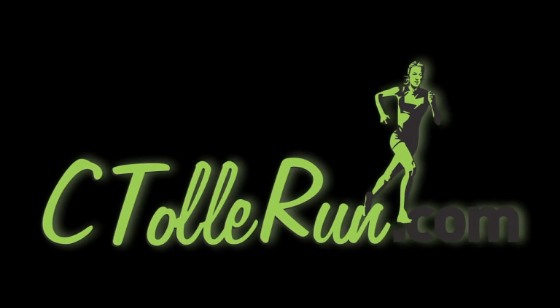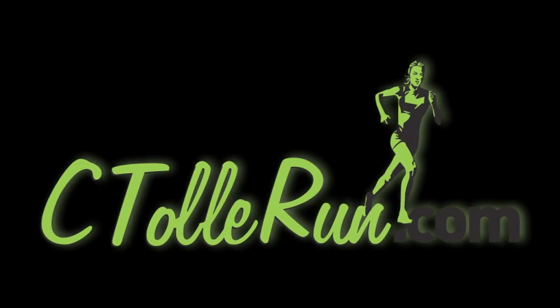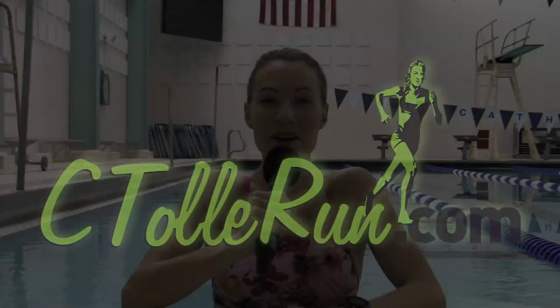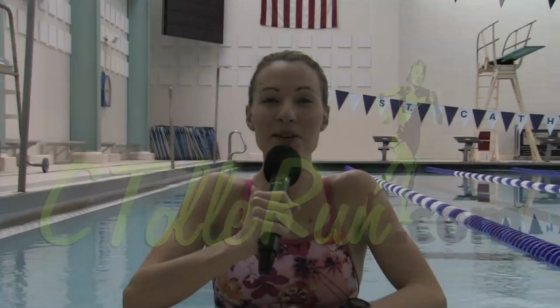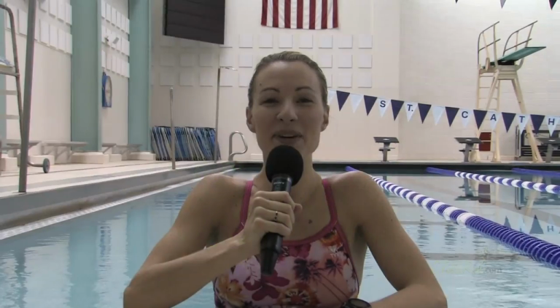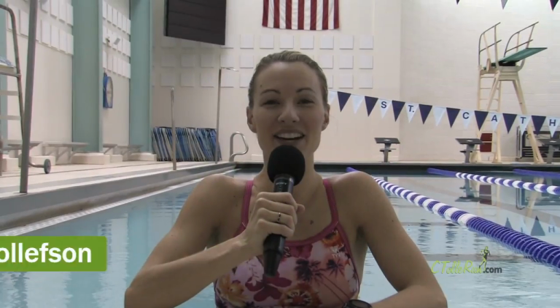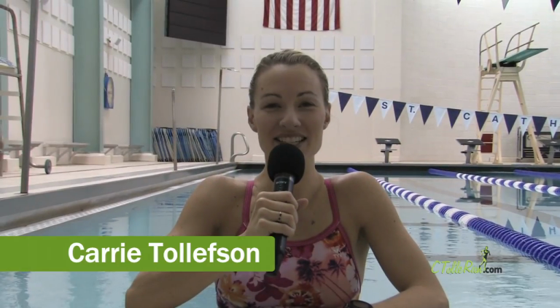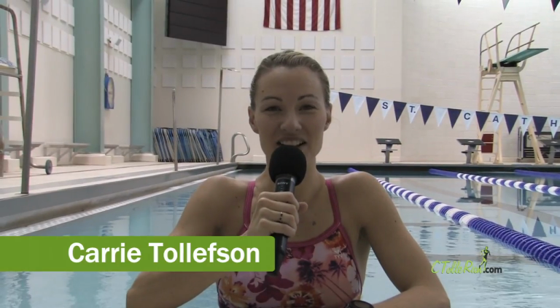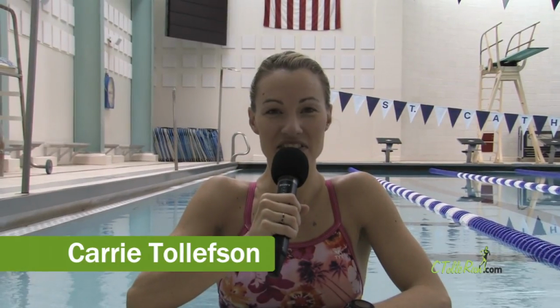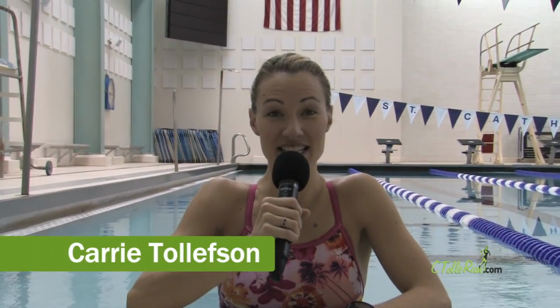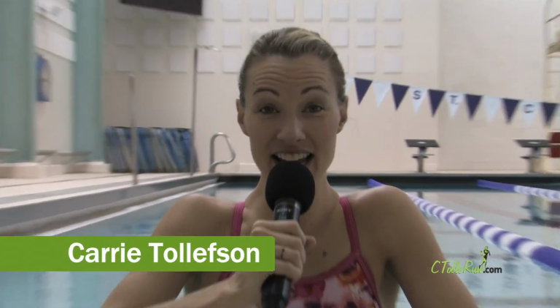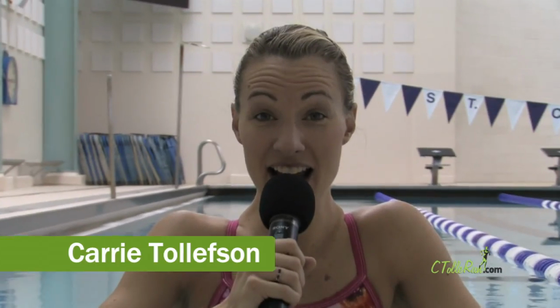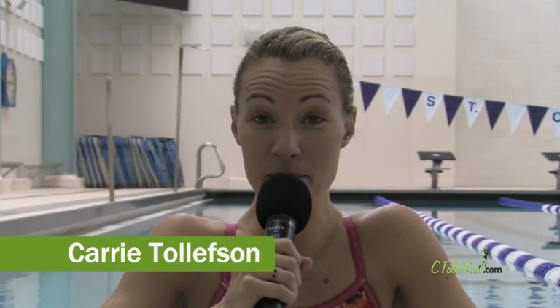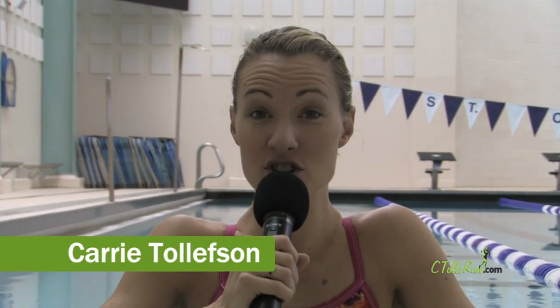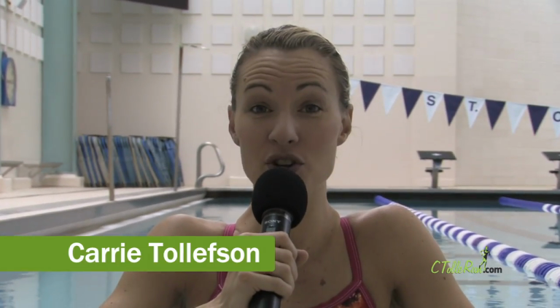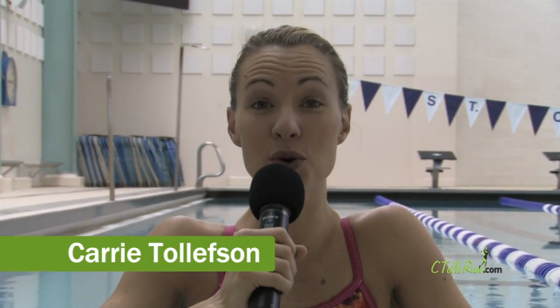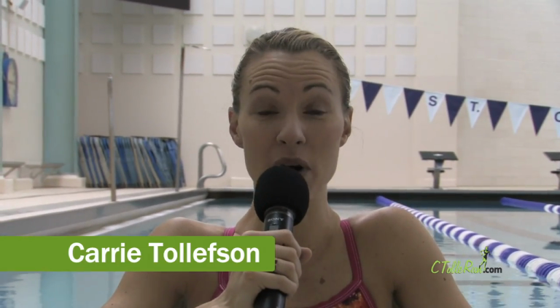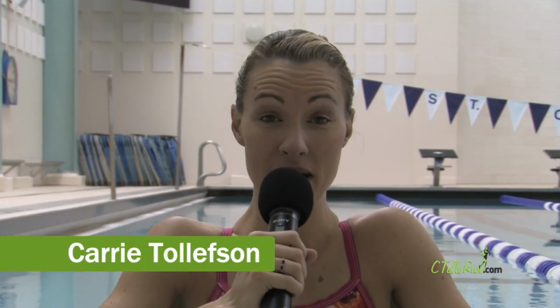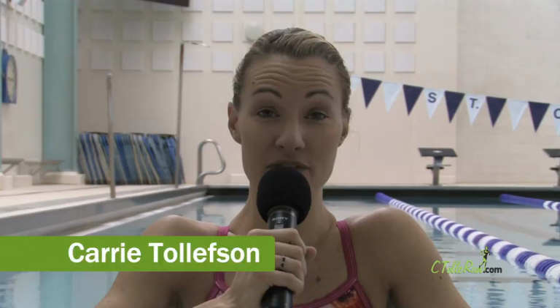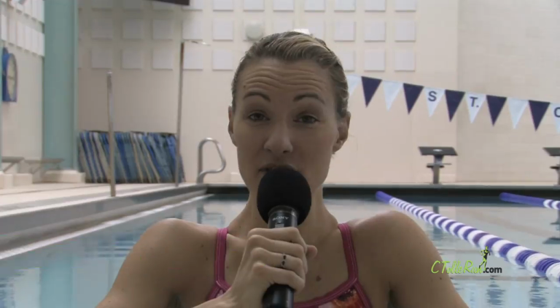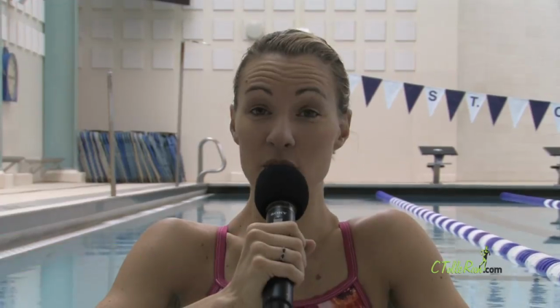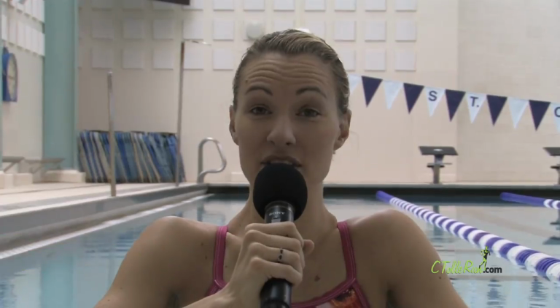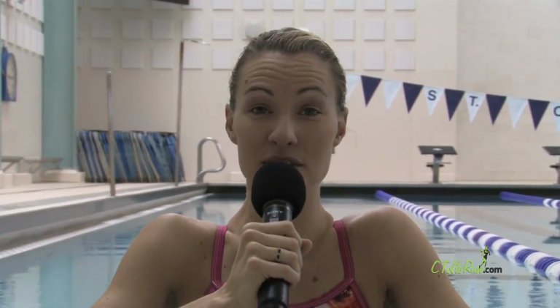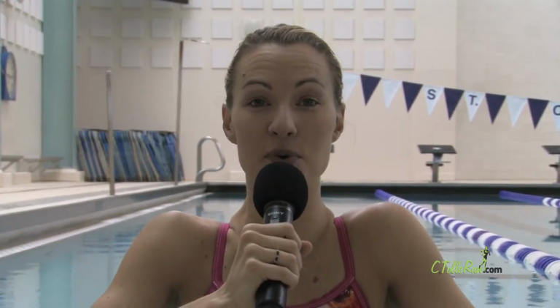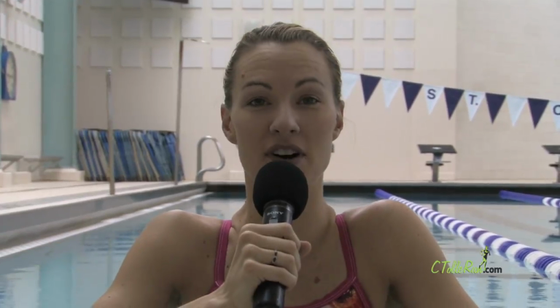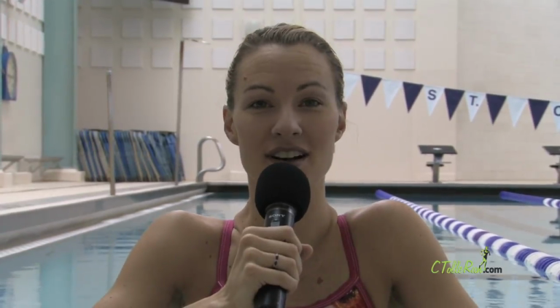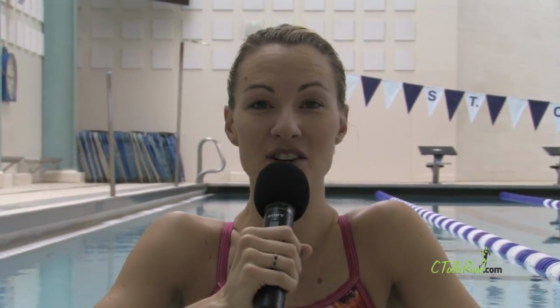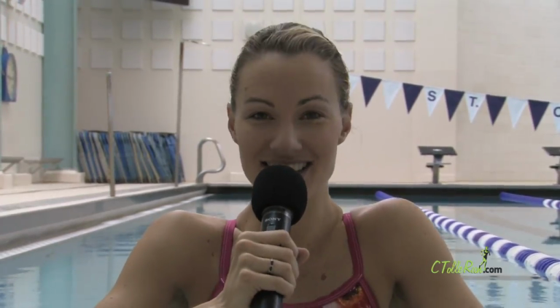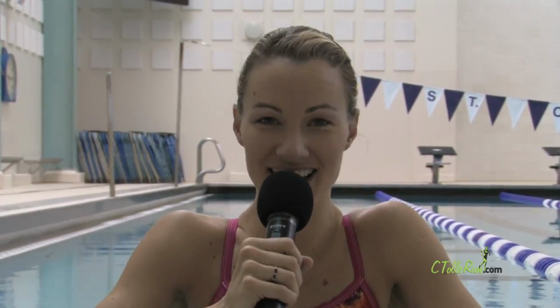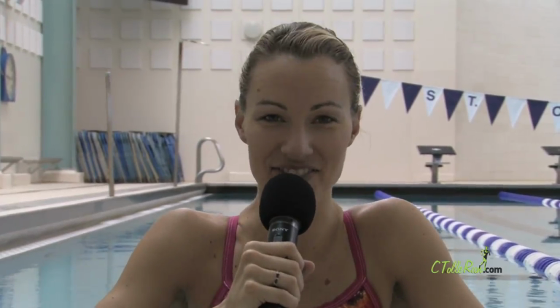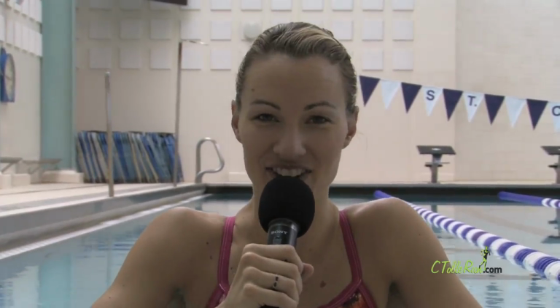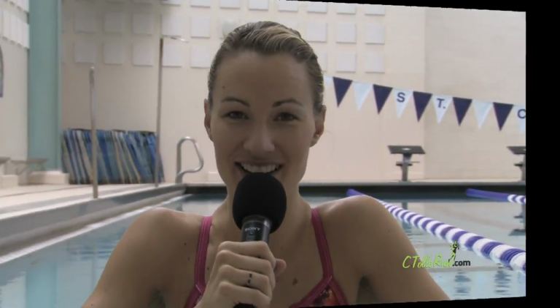Hi, I'm Olympian Carrie Tellovson, and today I'm going to show you one of my favorite workouts in the pool. So let's get after it.